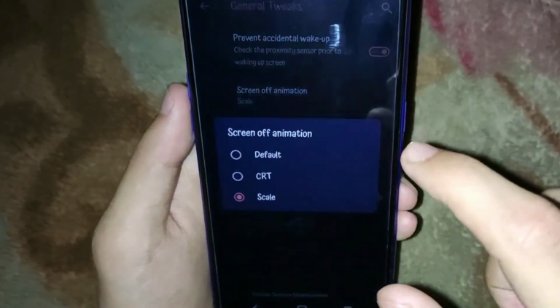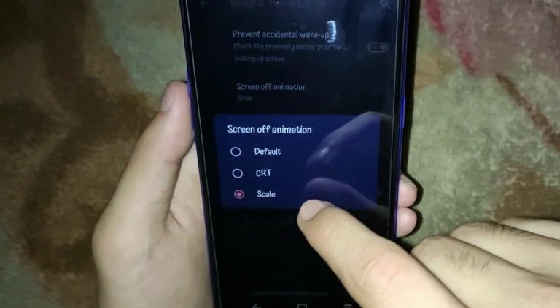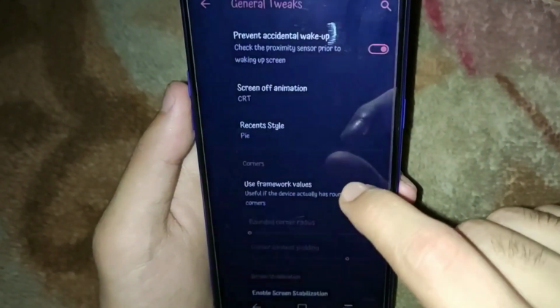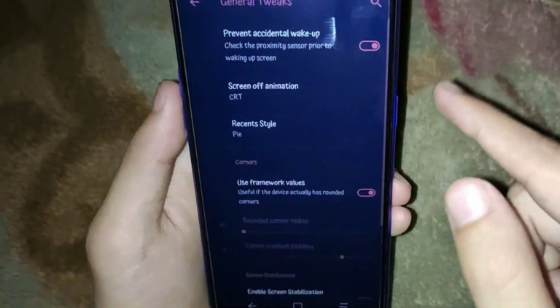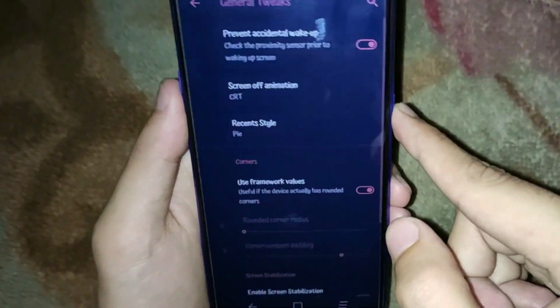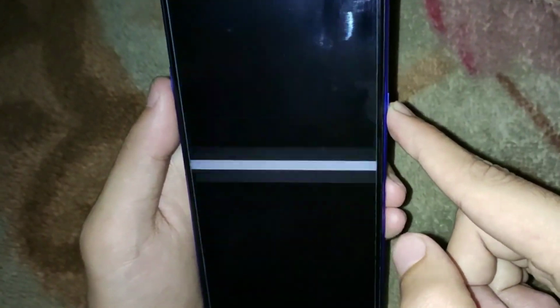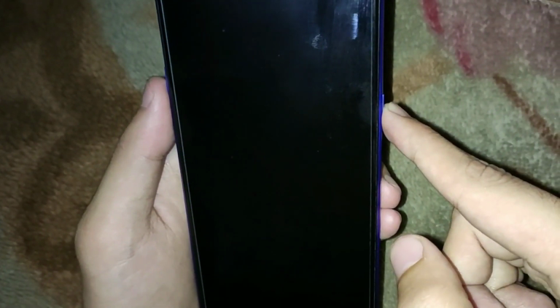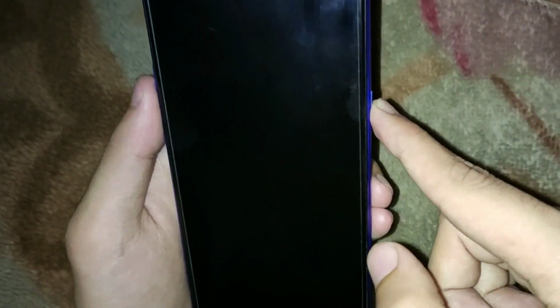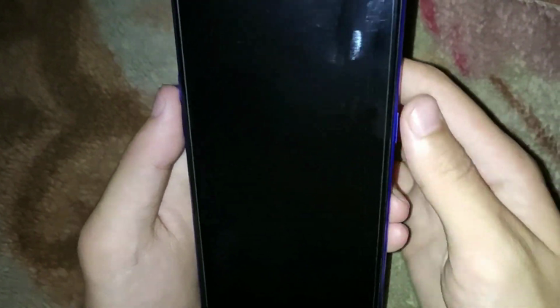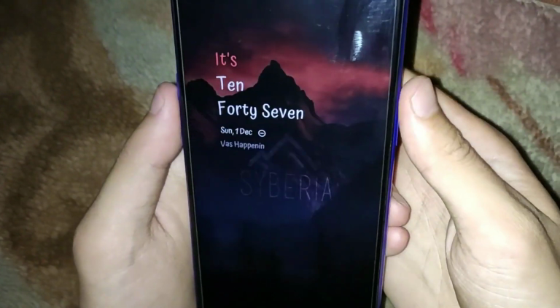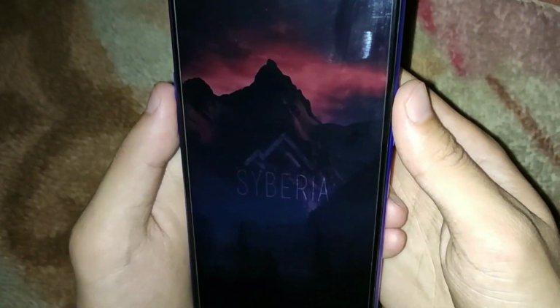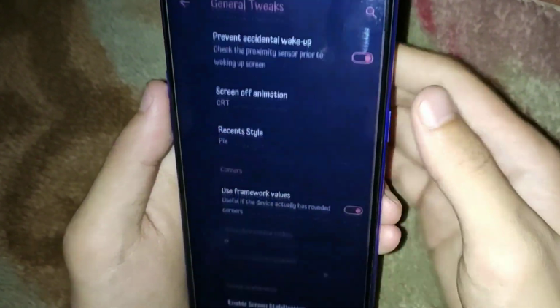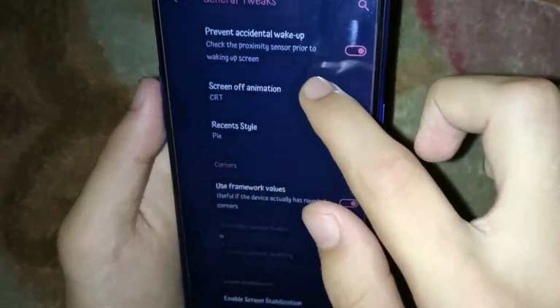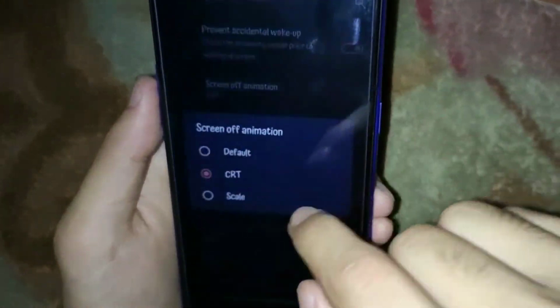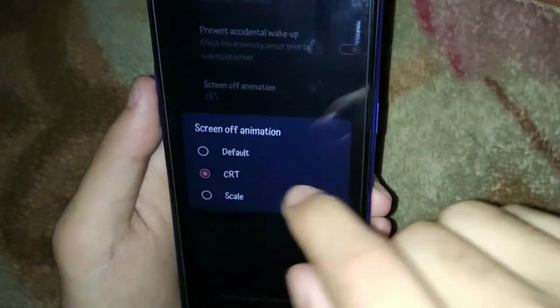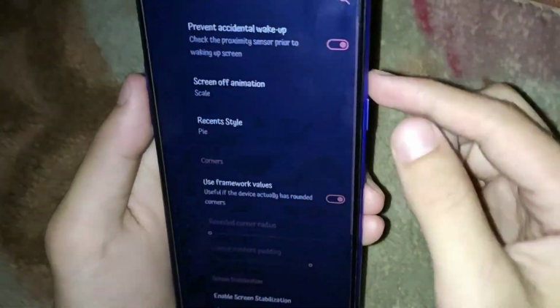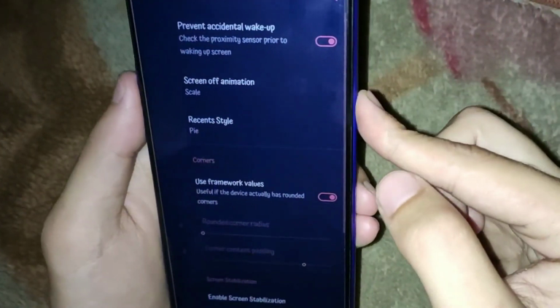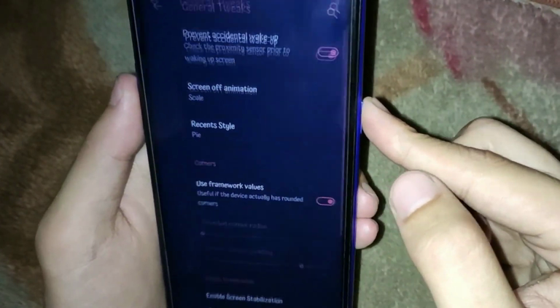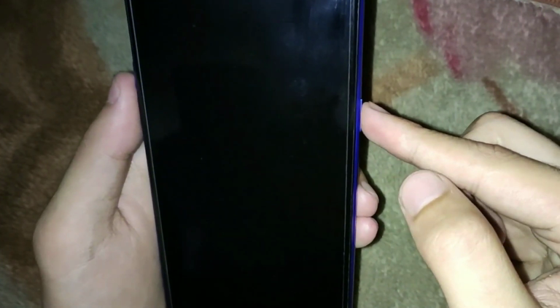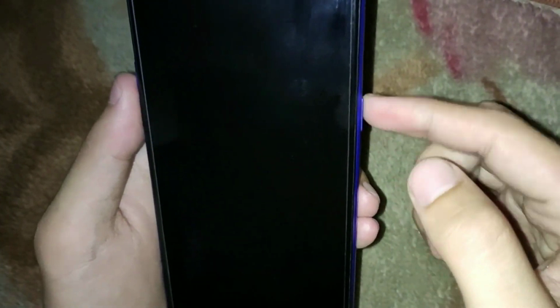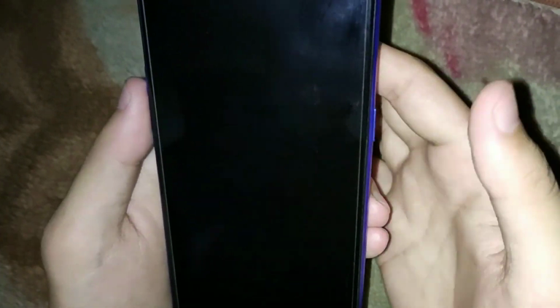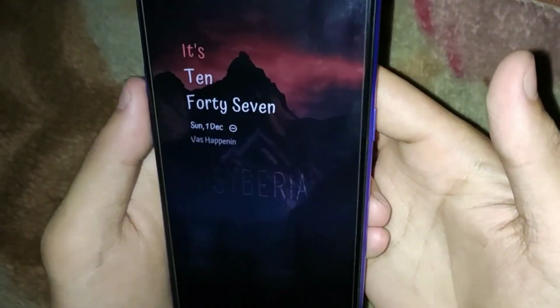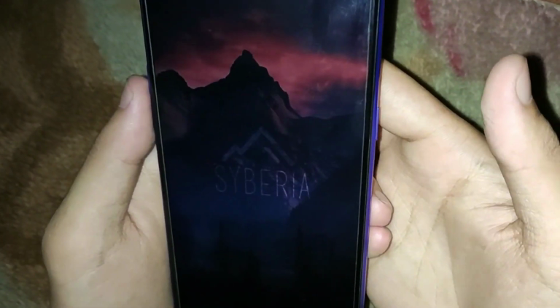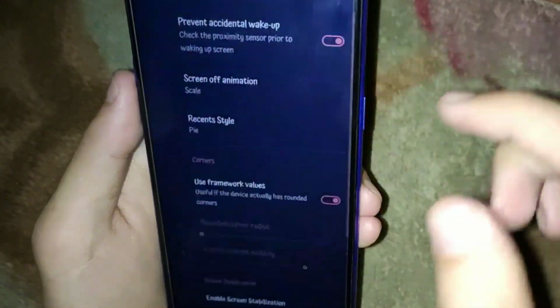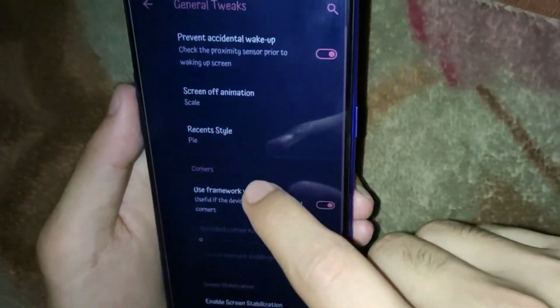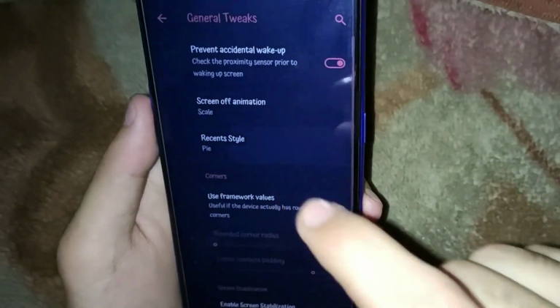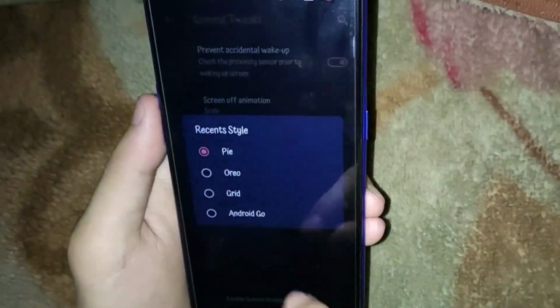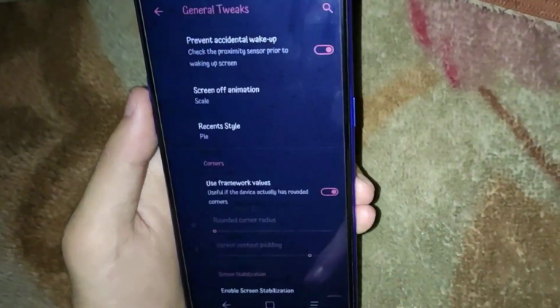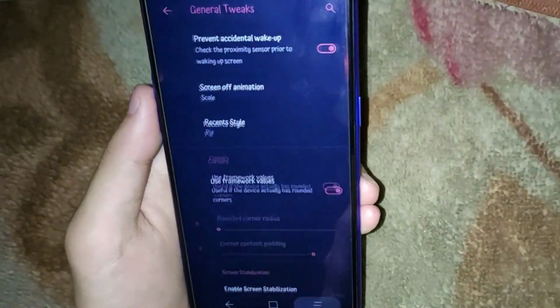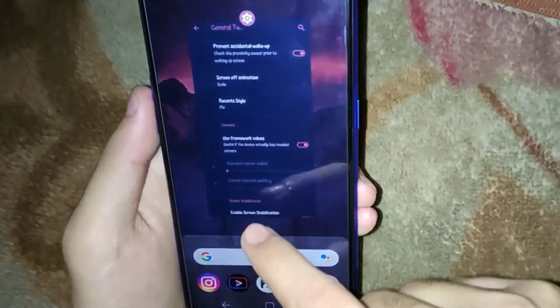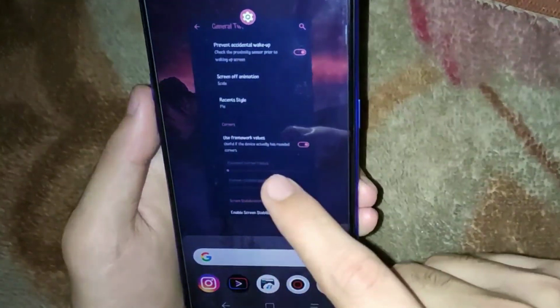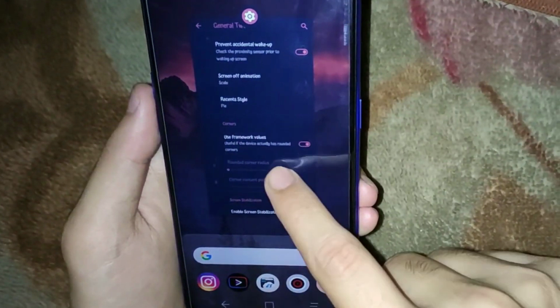Right now on the screen there are some tweaks and customization of Siberia OS.